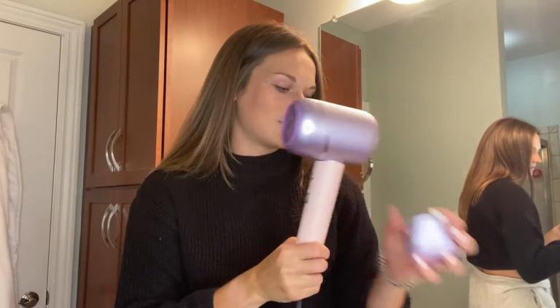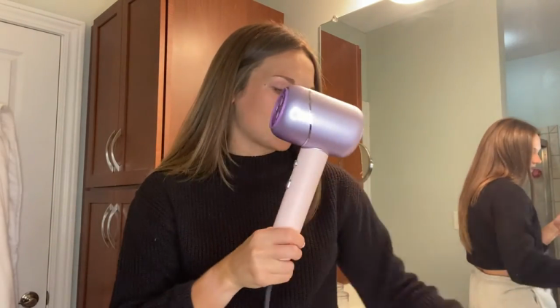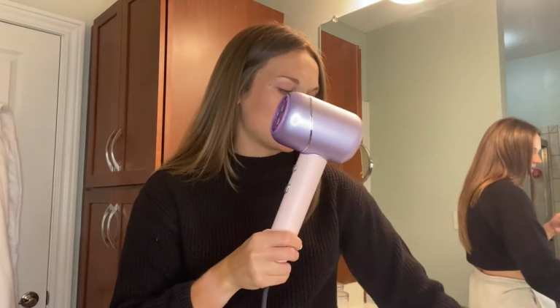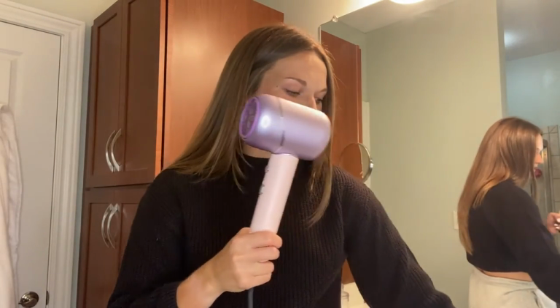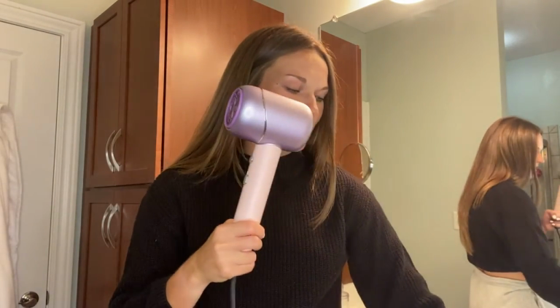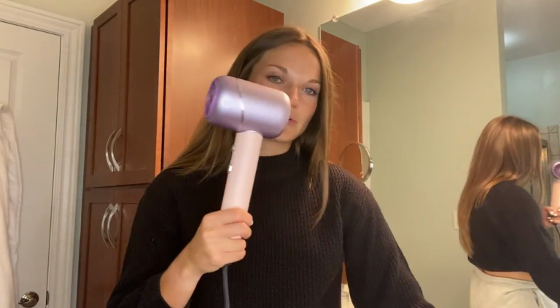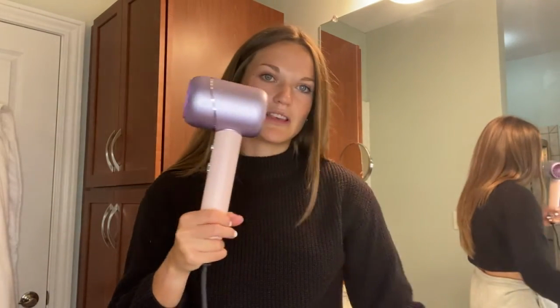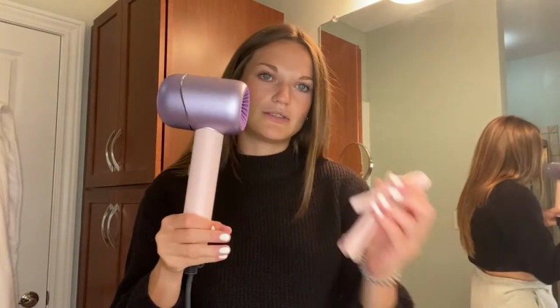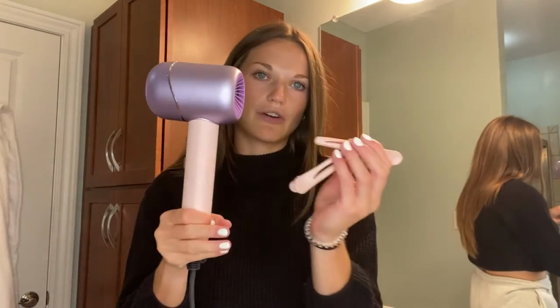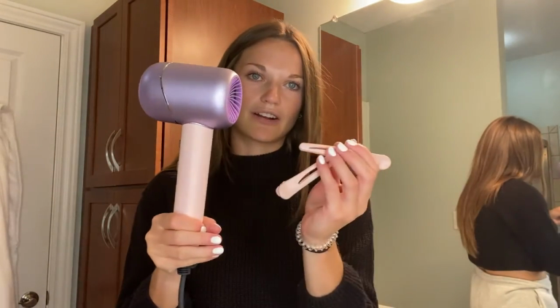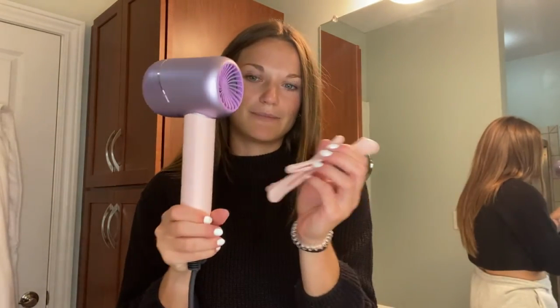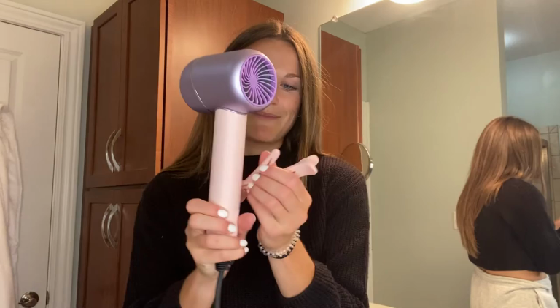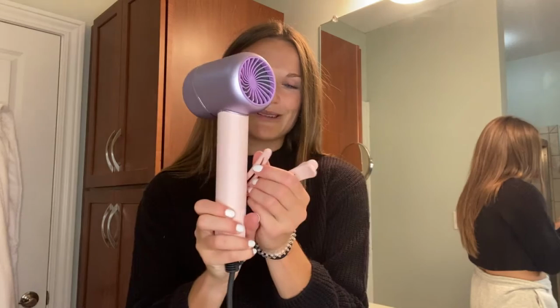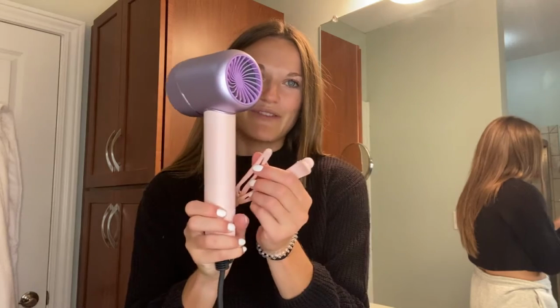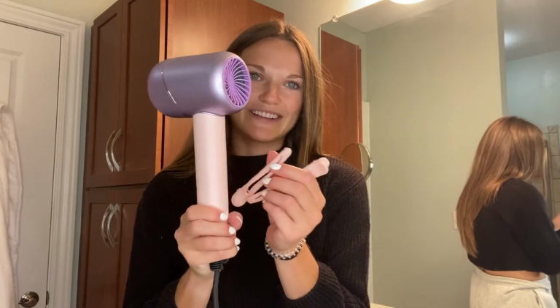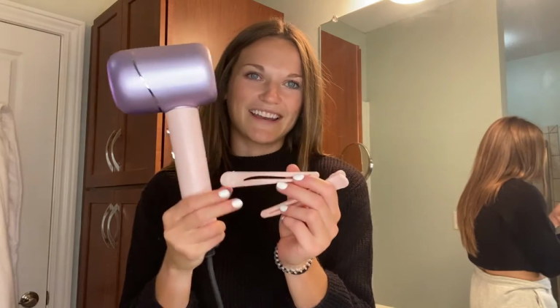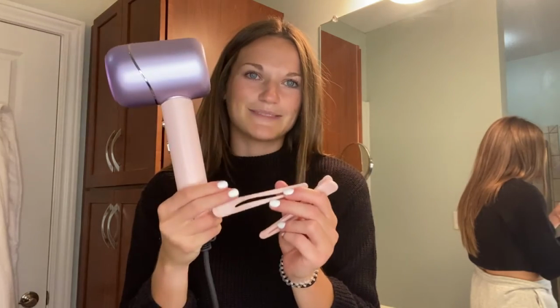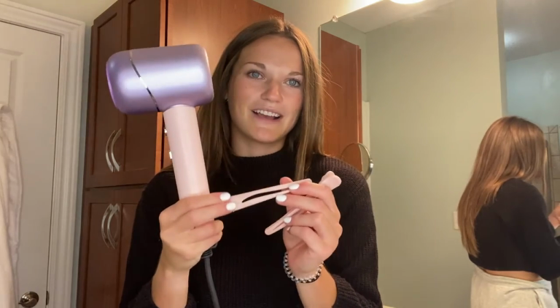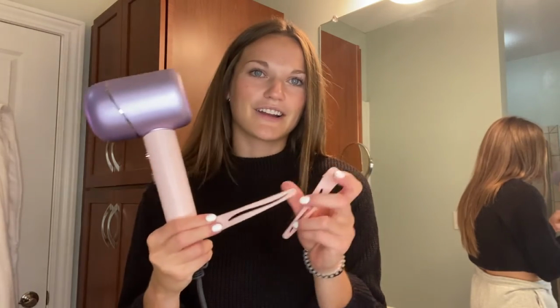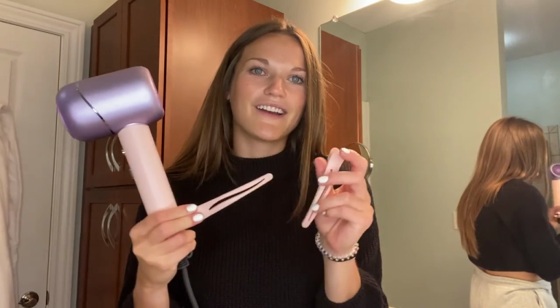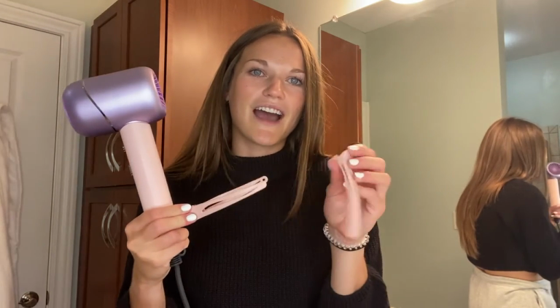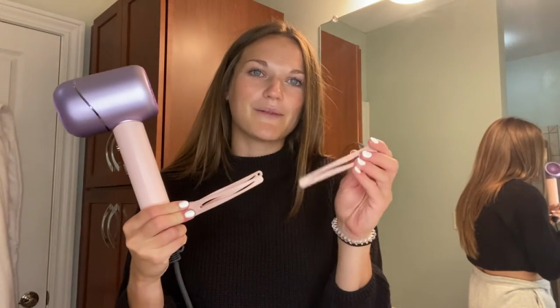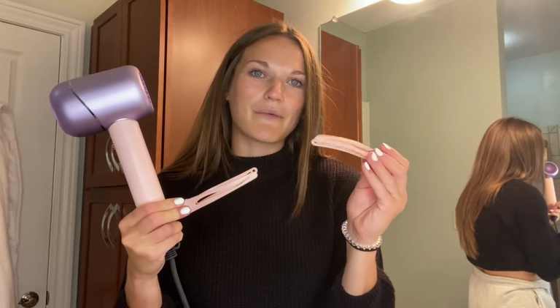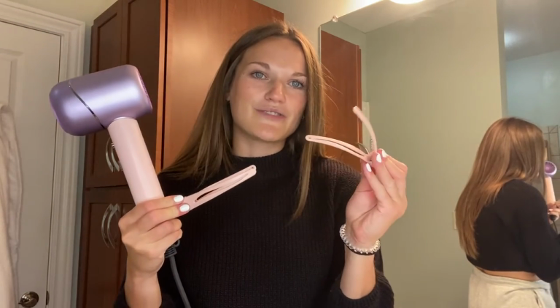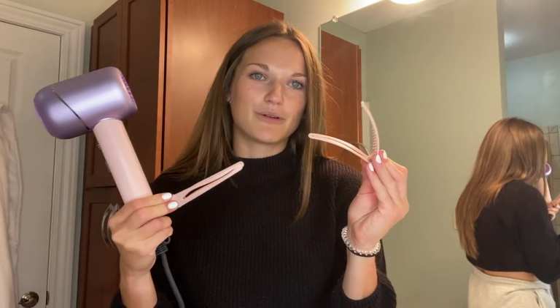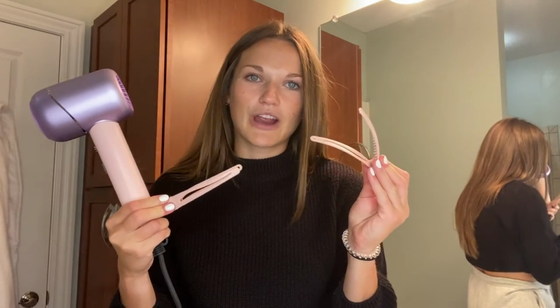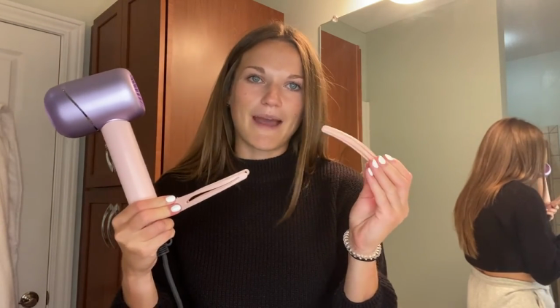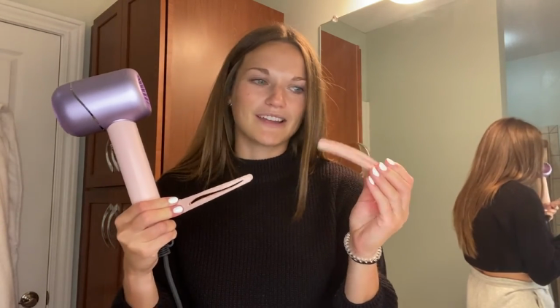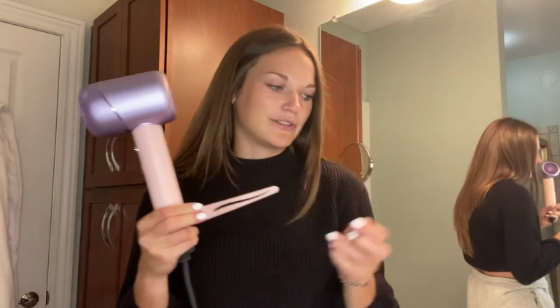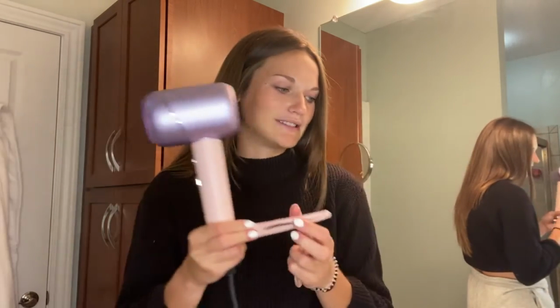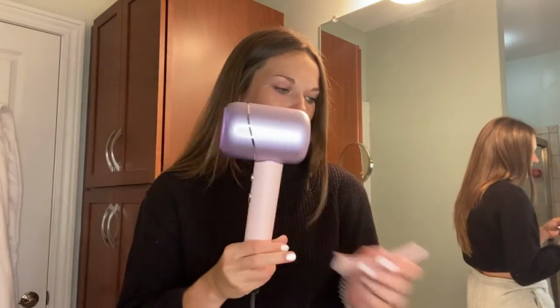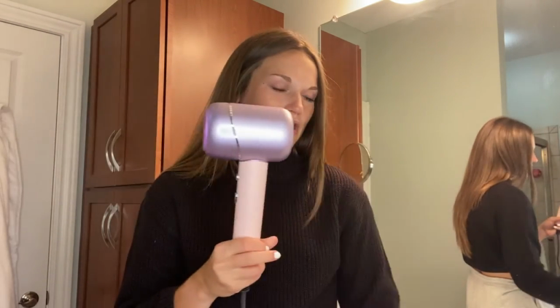The other bonus is it comes with these two little hair clips that match it perfectly, that nice pink color. That way you can pull your hair back and do it in sections, which is what I do.